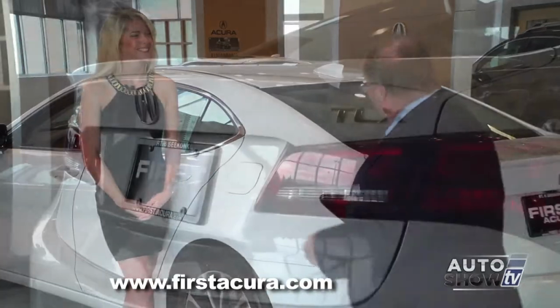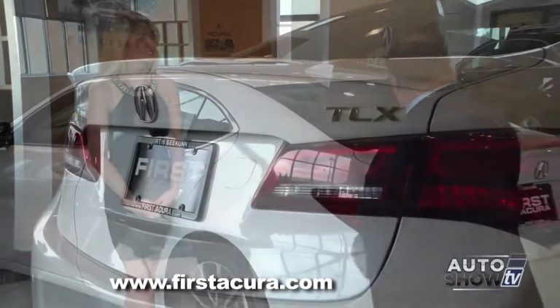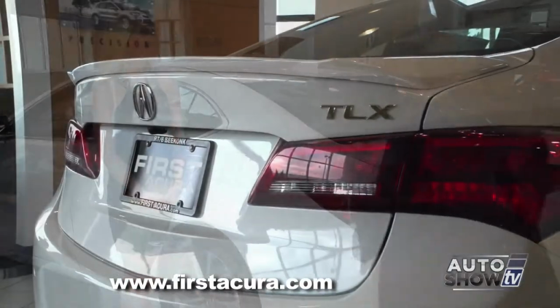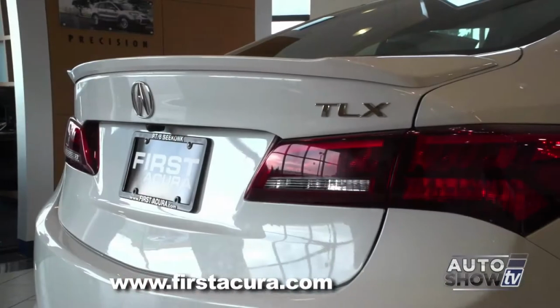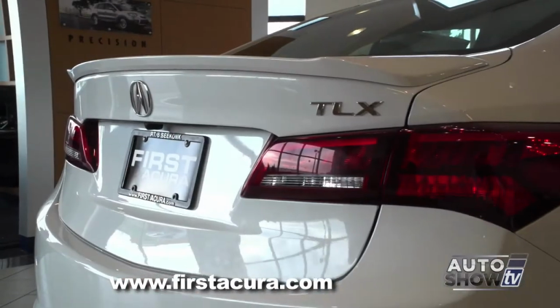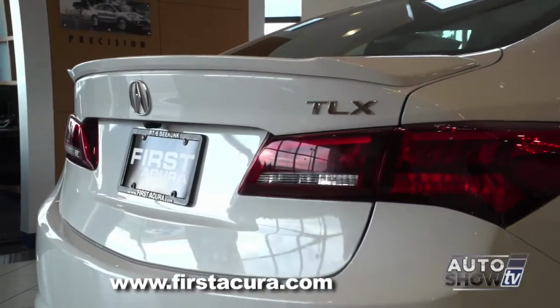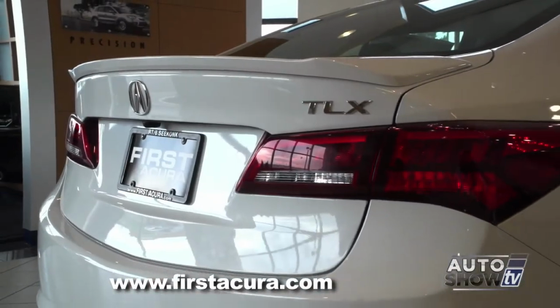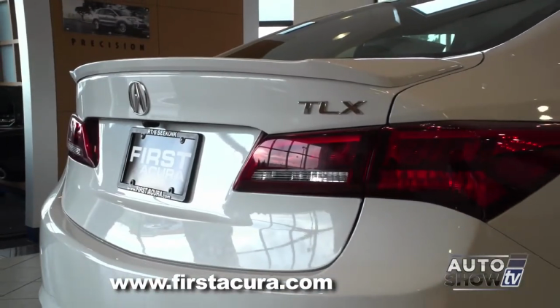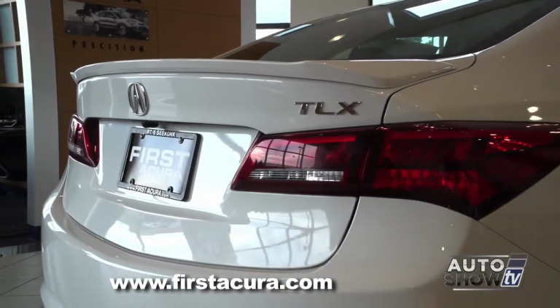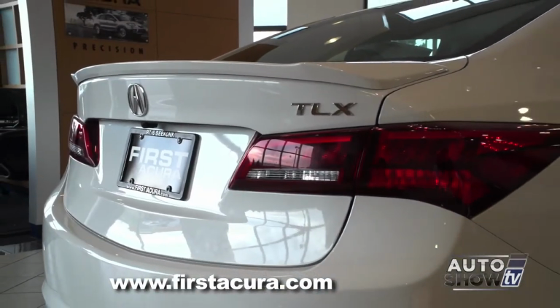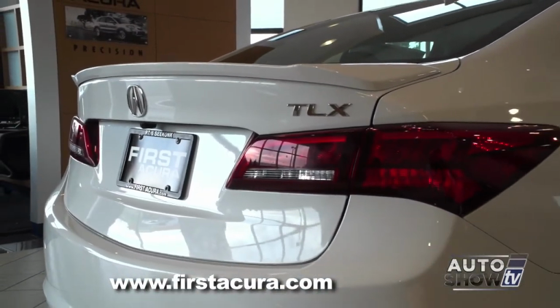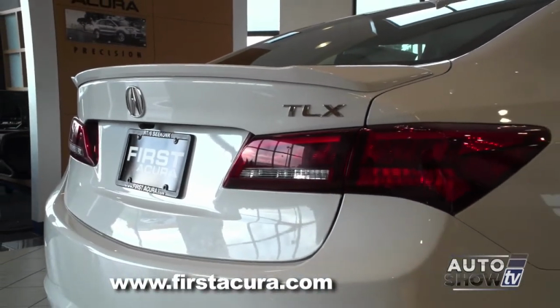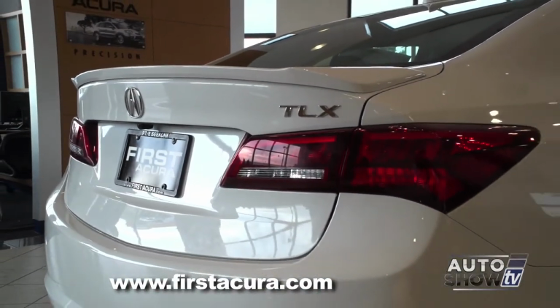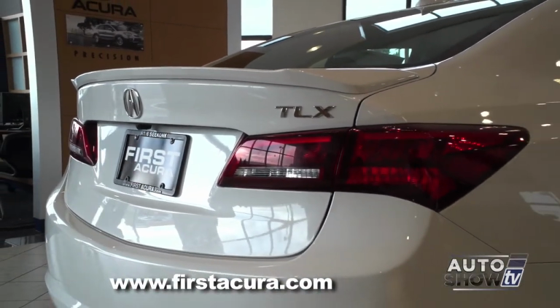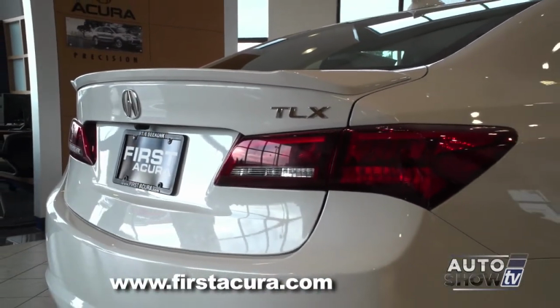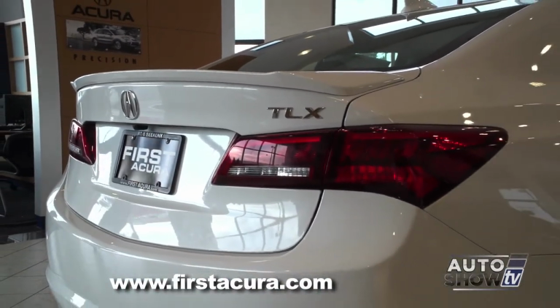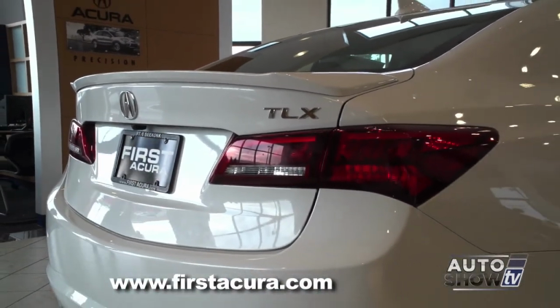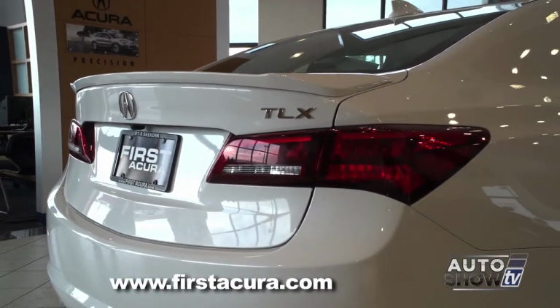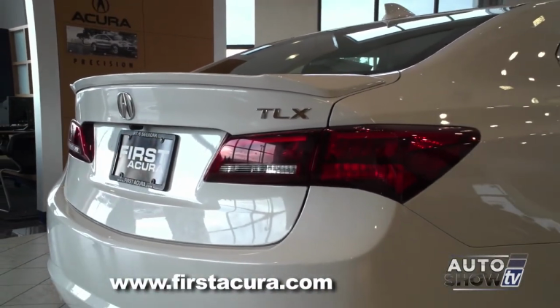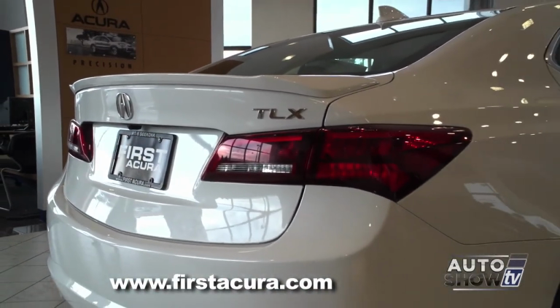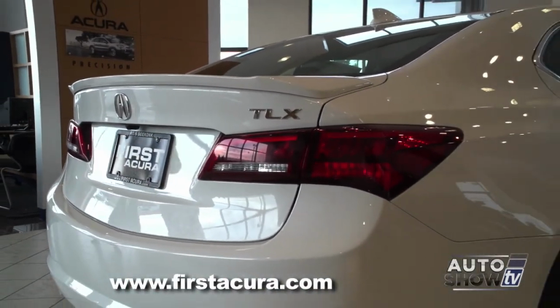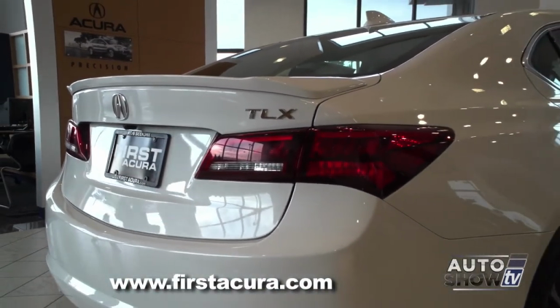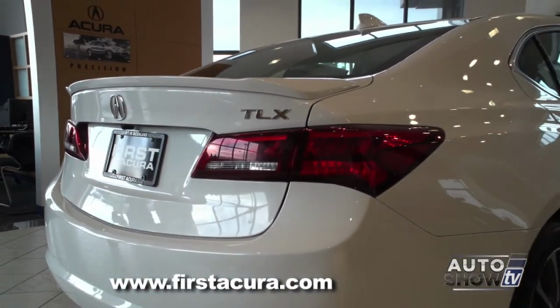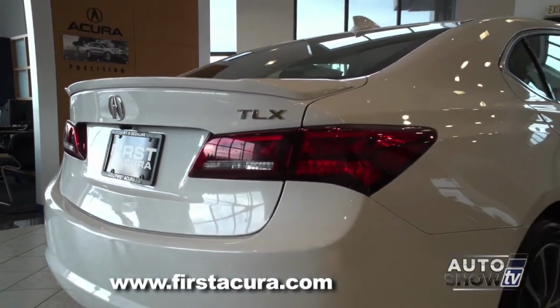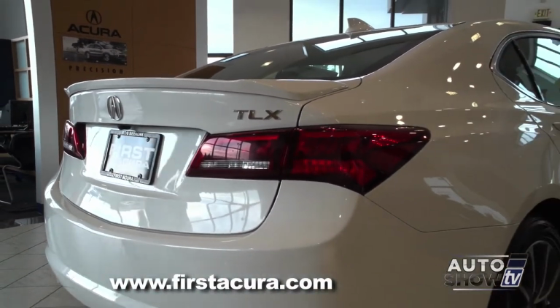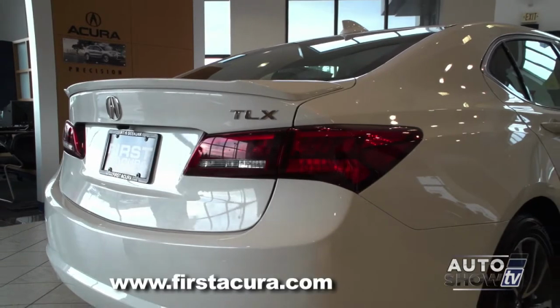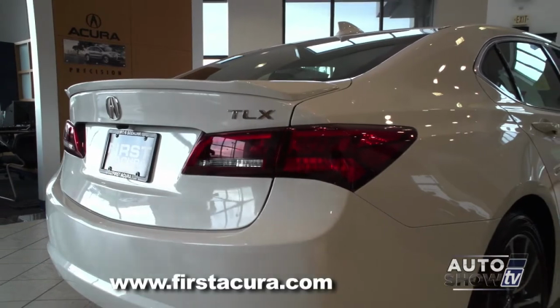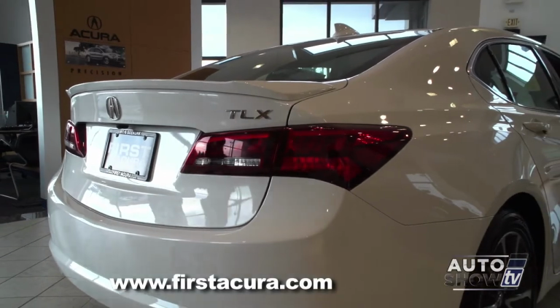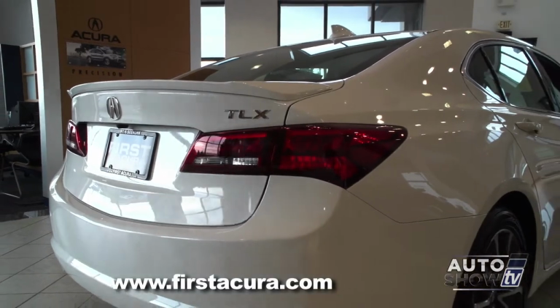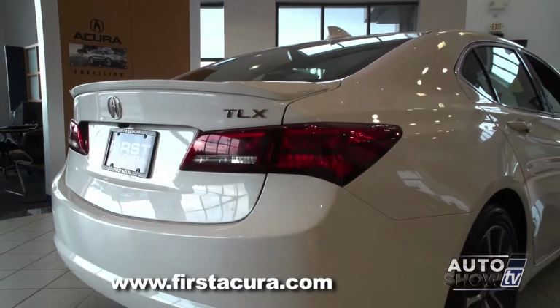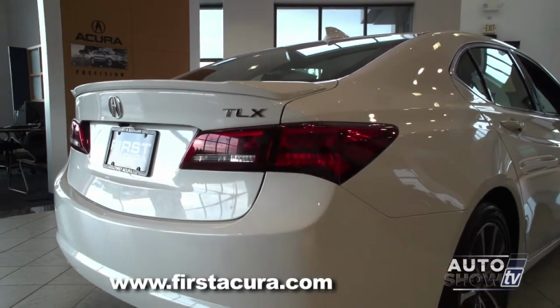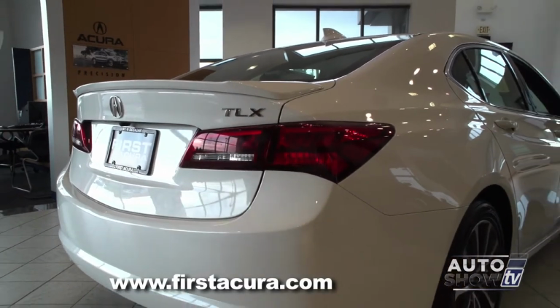Come on around the back. LED taillights, LED brake lights — LEDs are everywhere in this car.